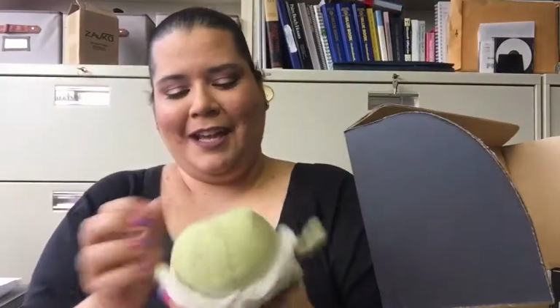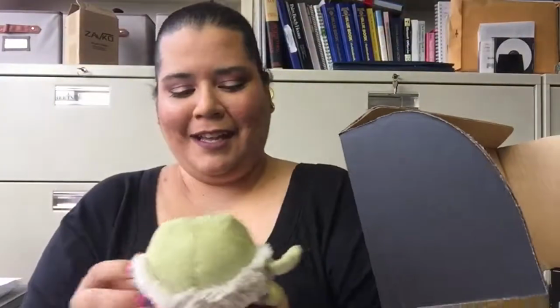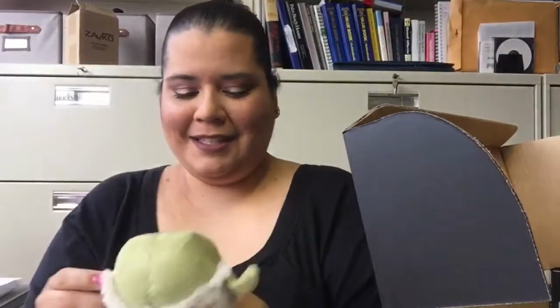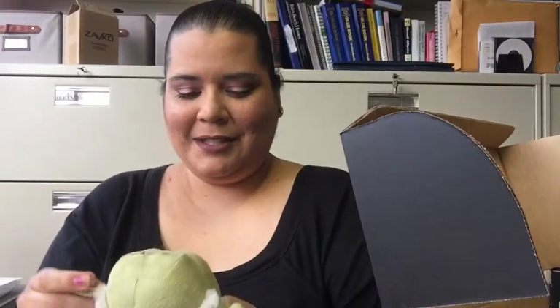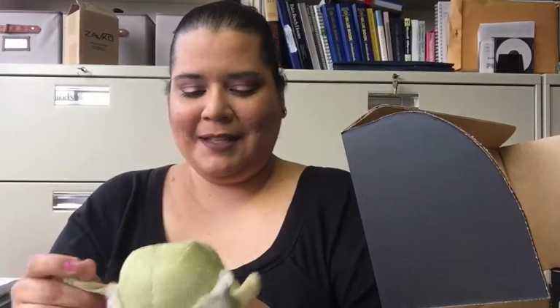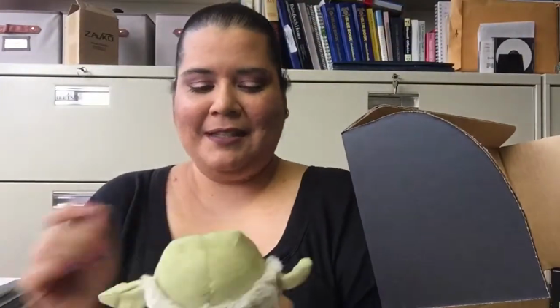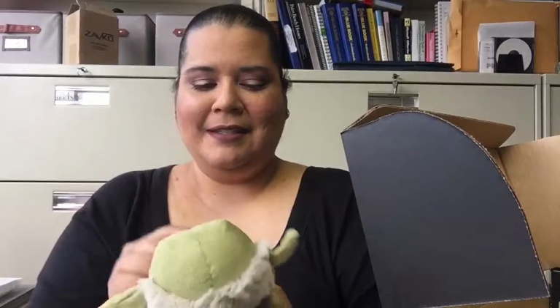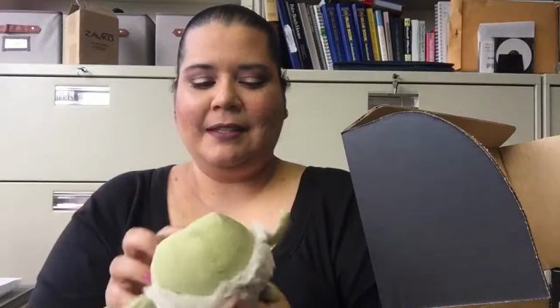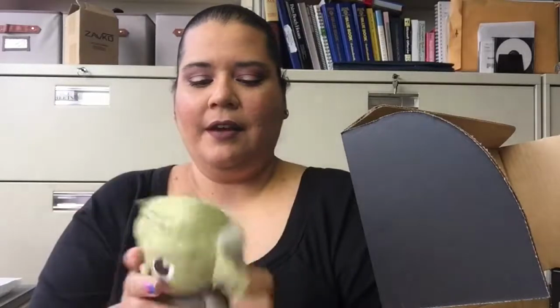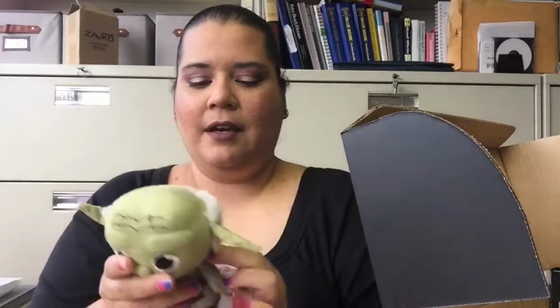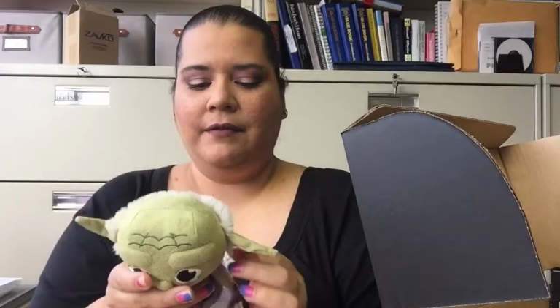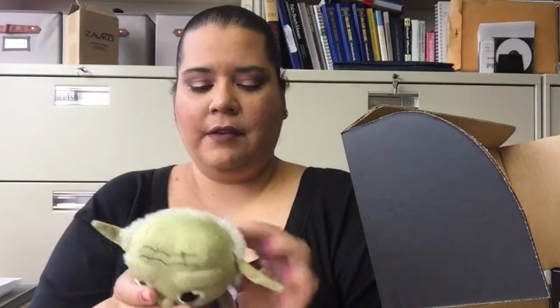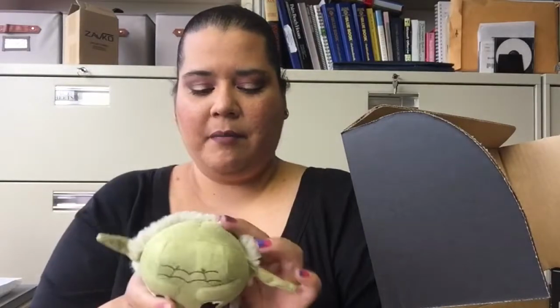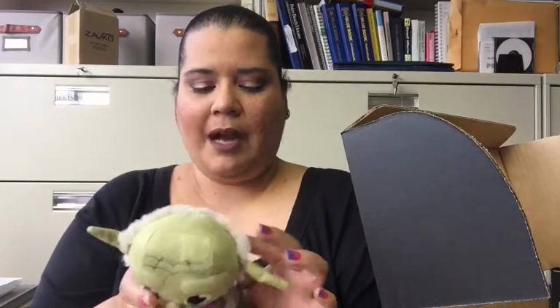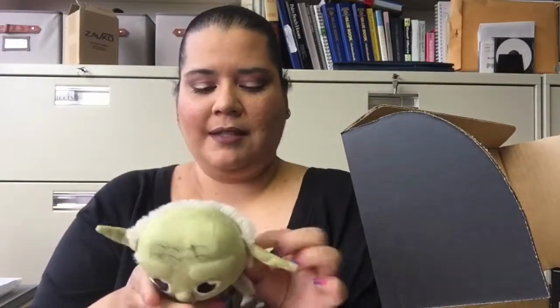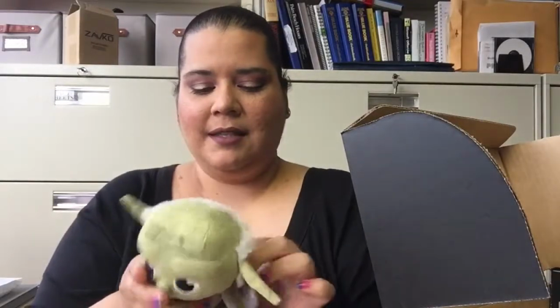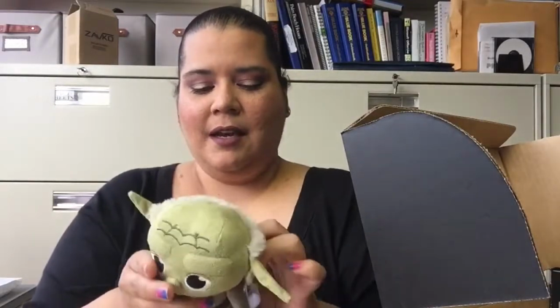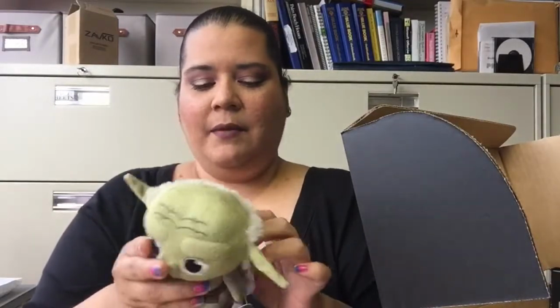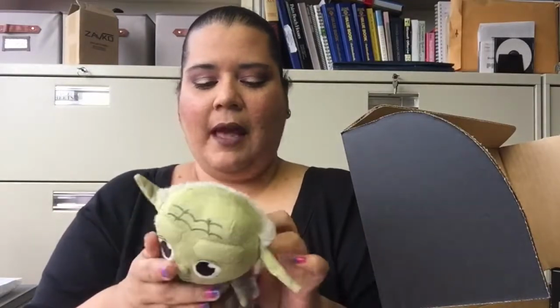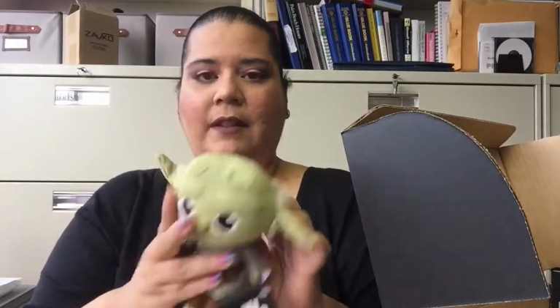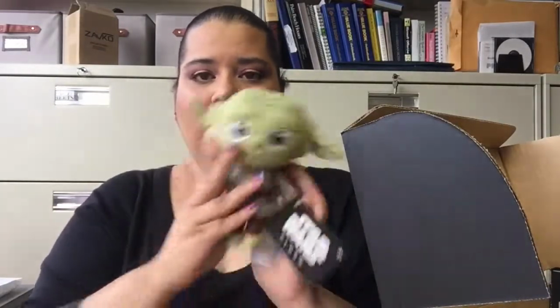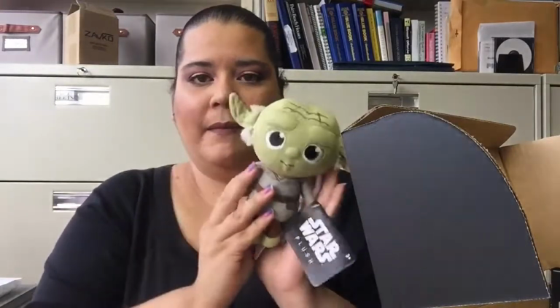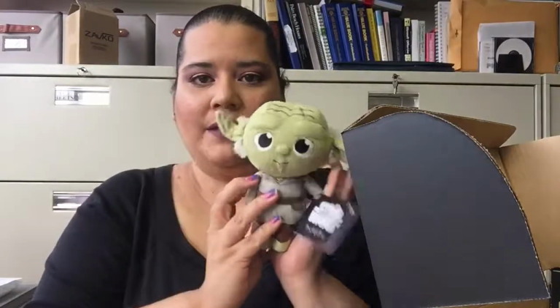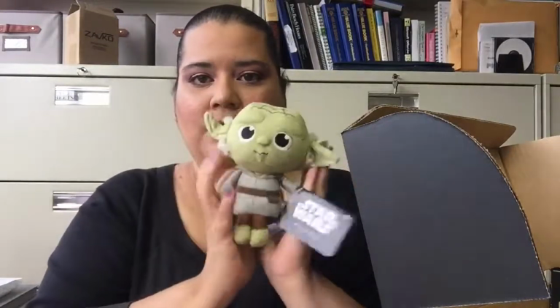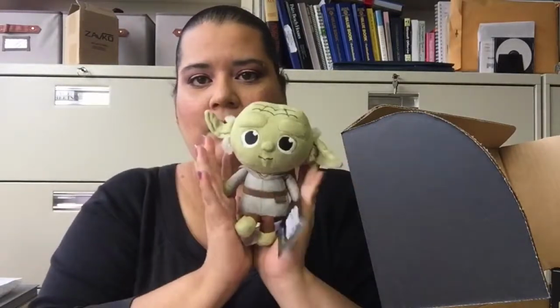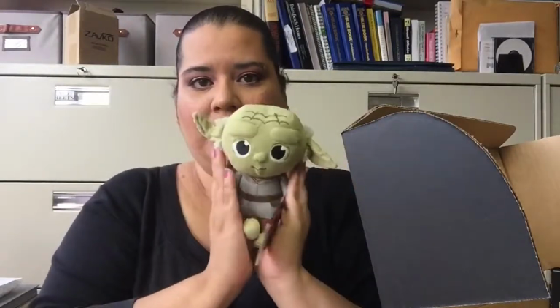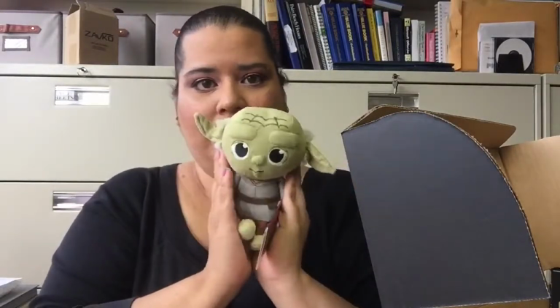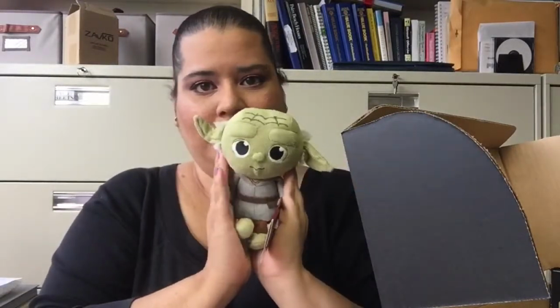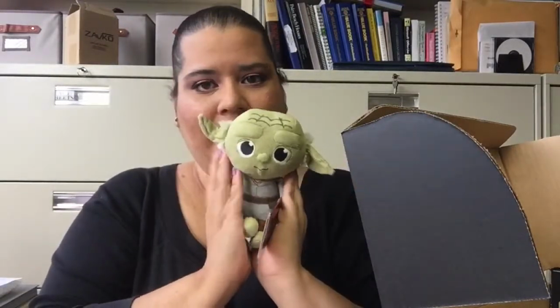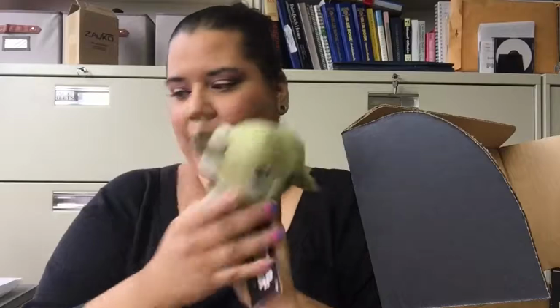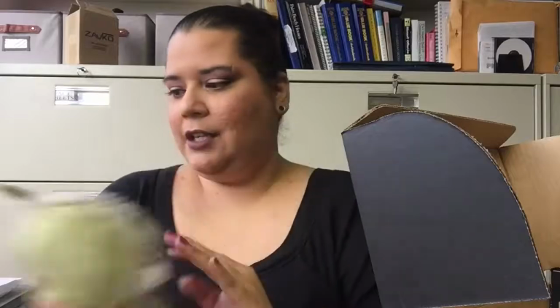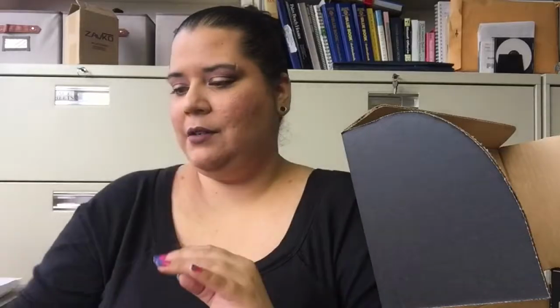I guess this makes sense since he's on the cover of the box. We have a little Master Yoda plushie. Very cute.